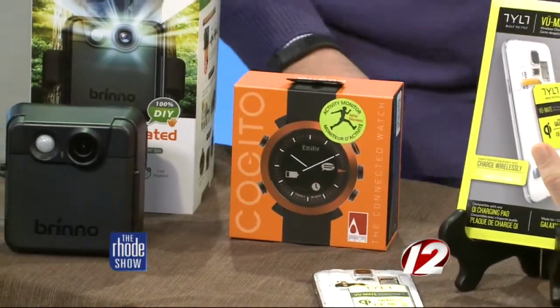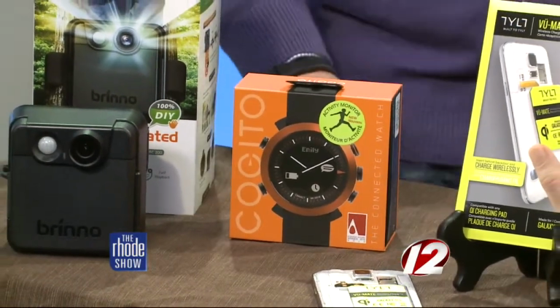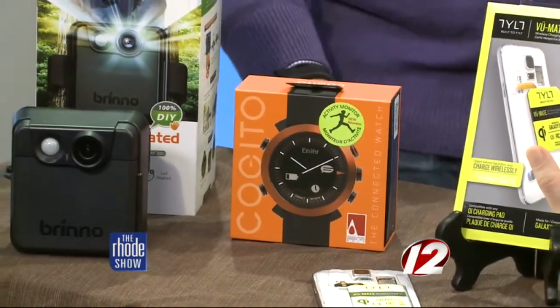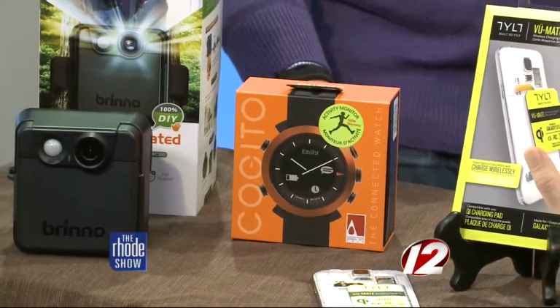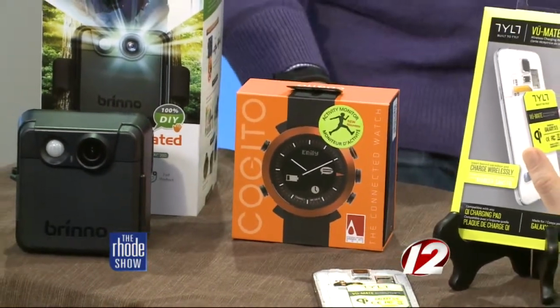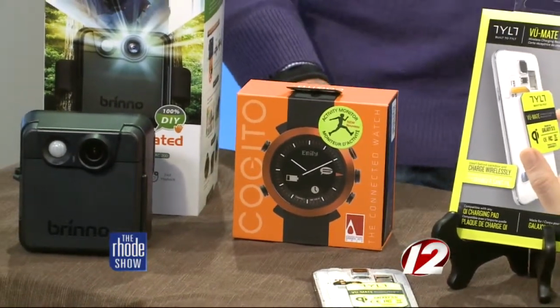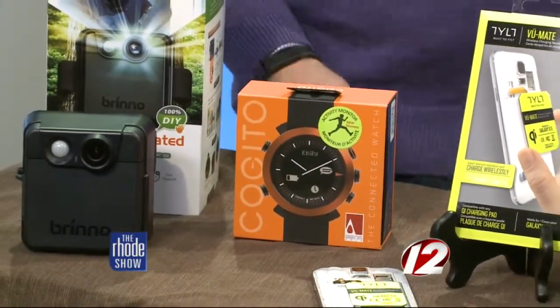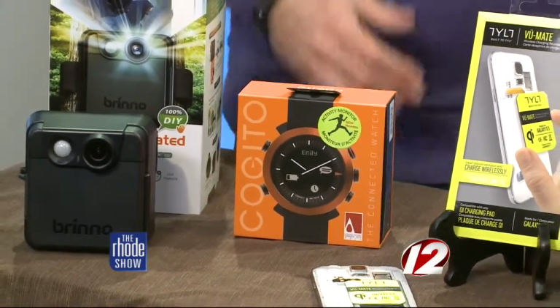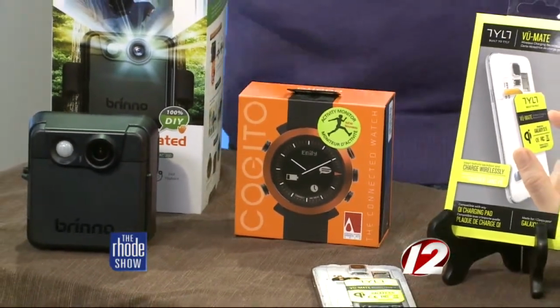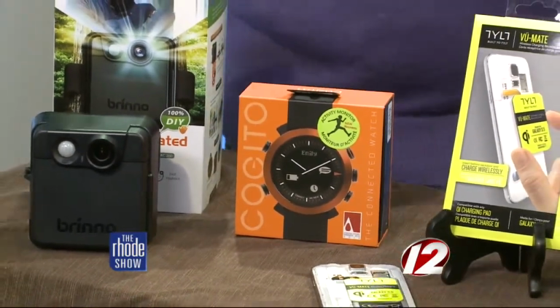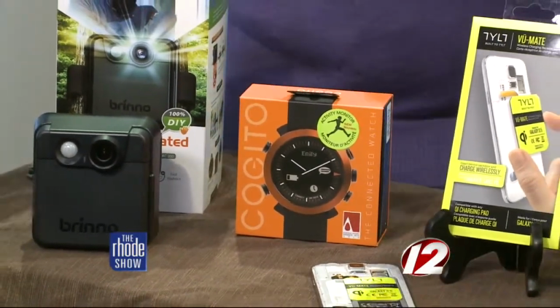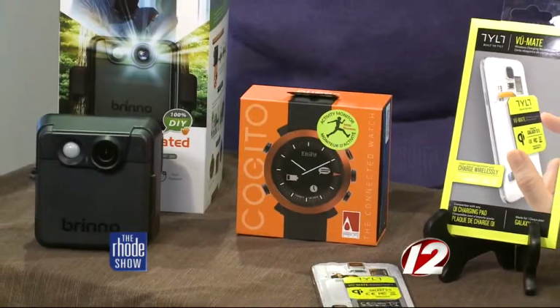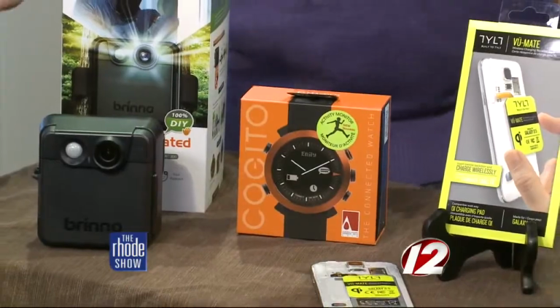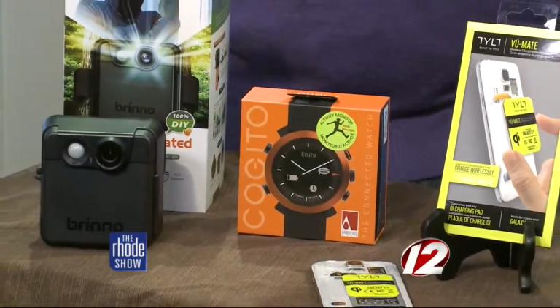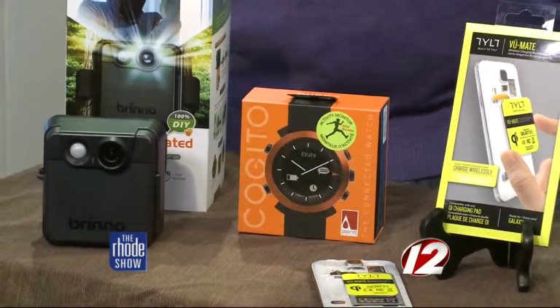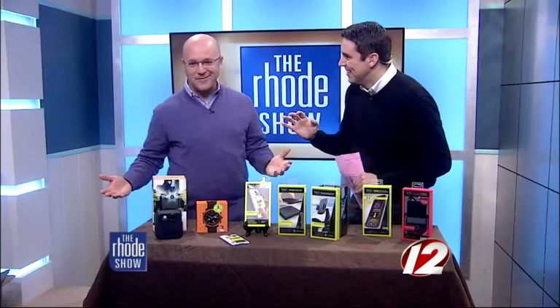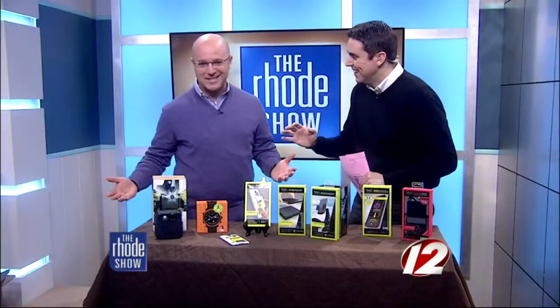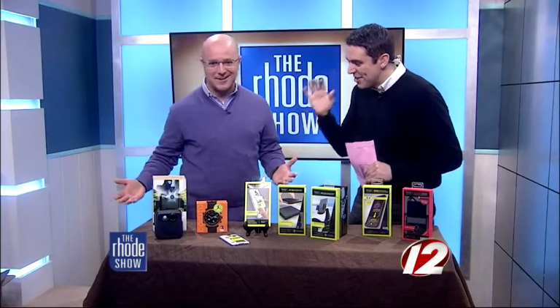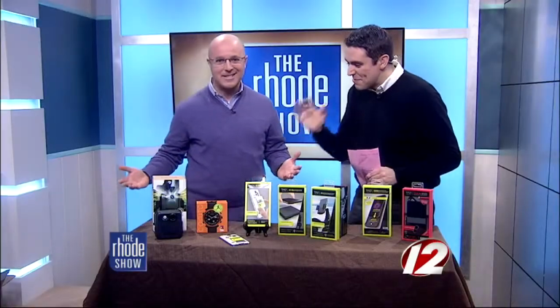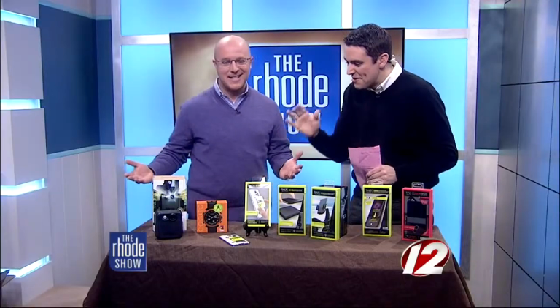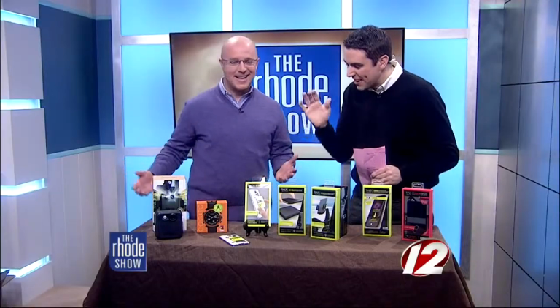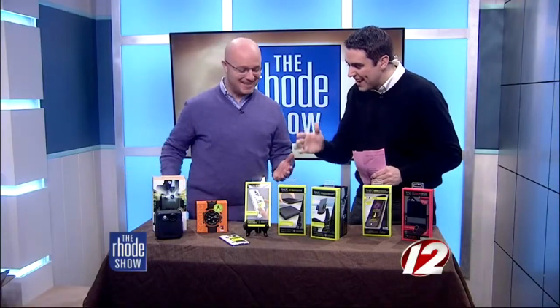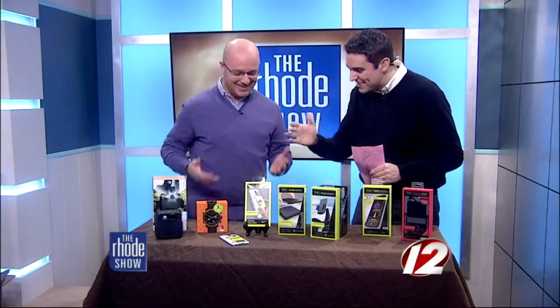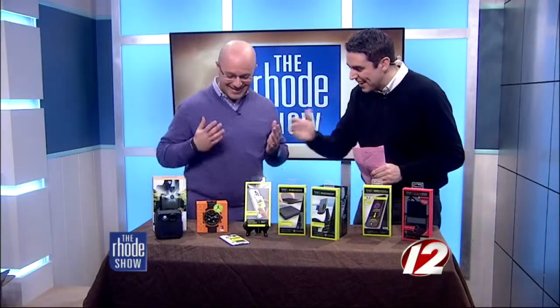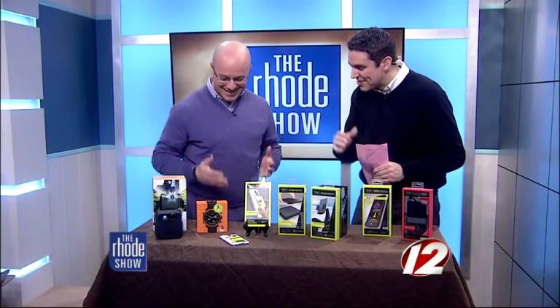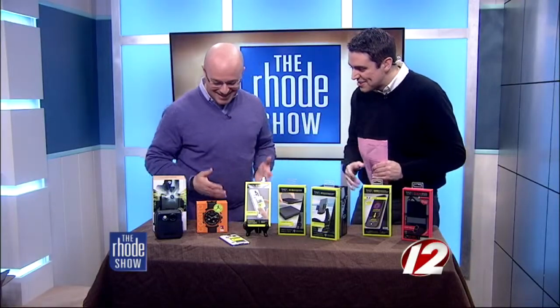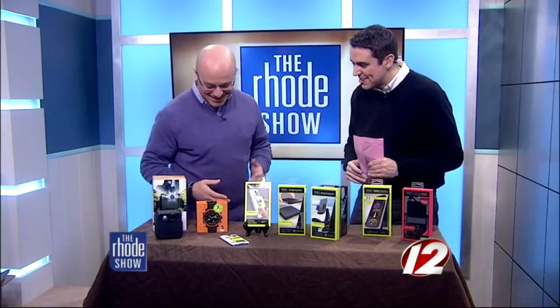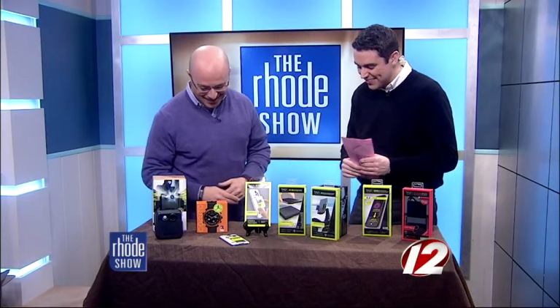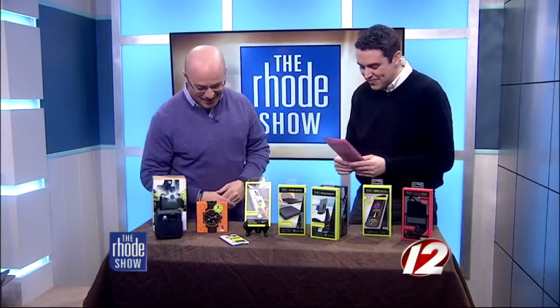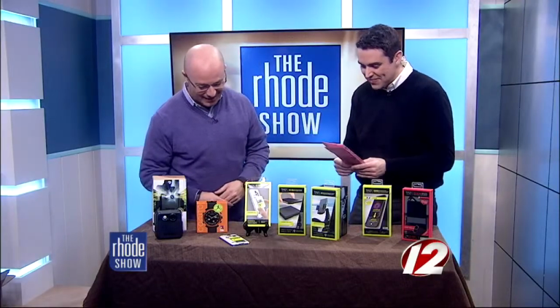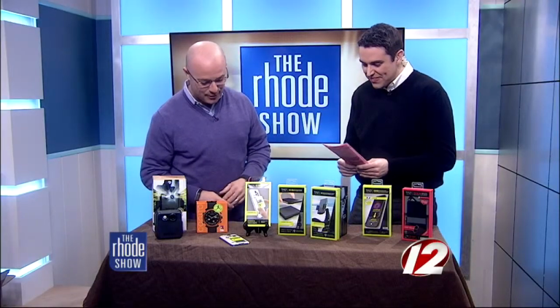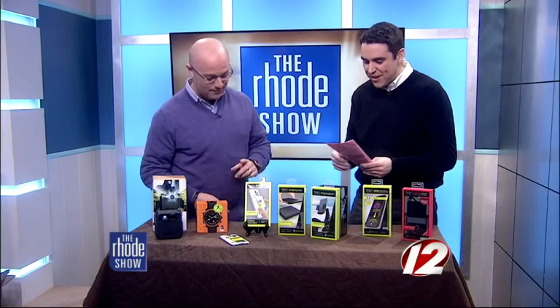I think you may be drooling a little bit — you love all this stuff. Look, I love this stuff. You're the perfect guy to take us through this.